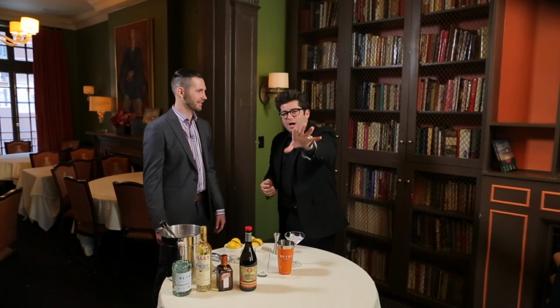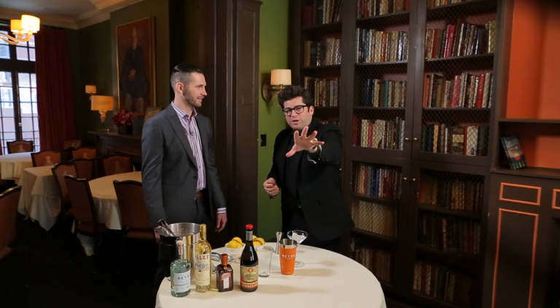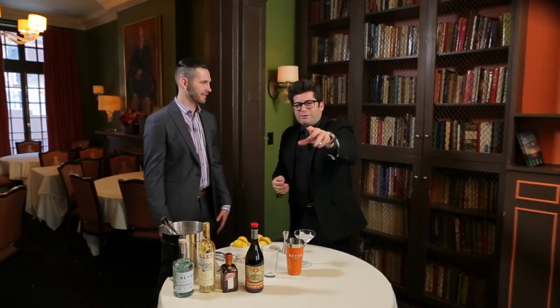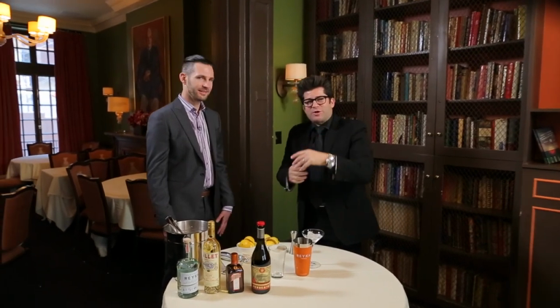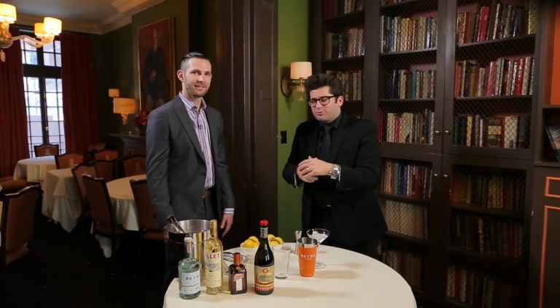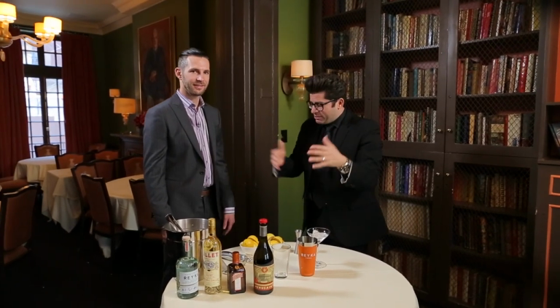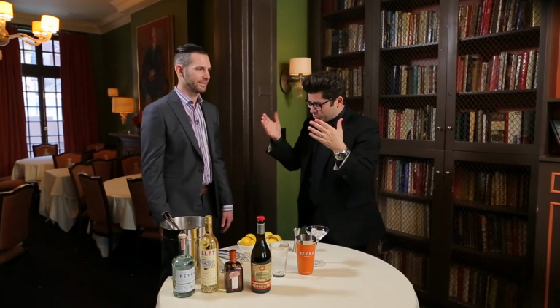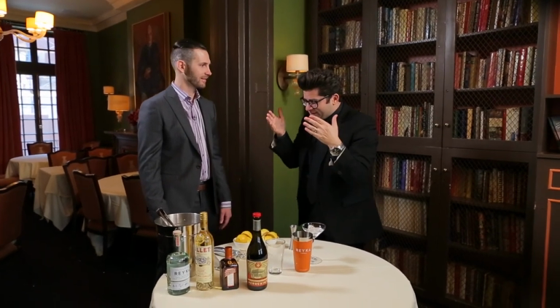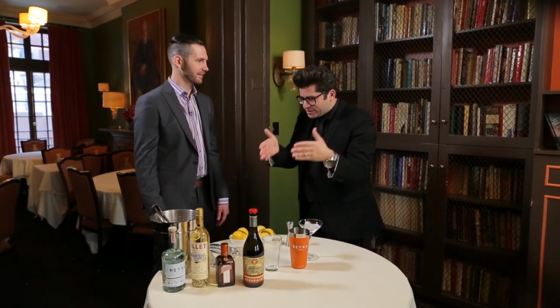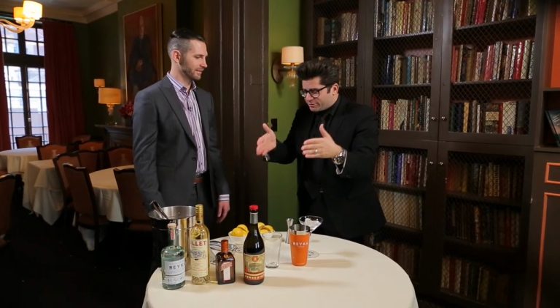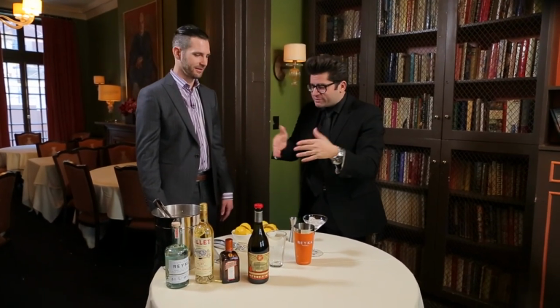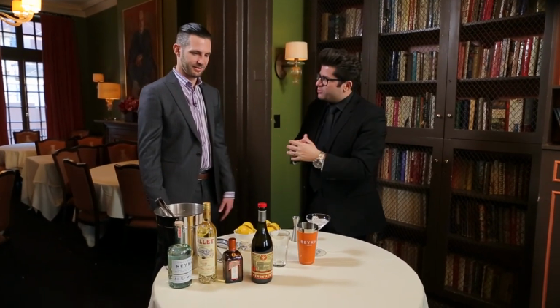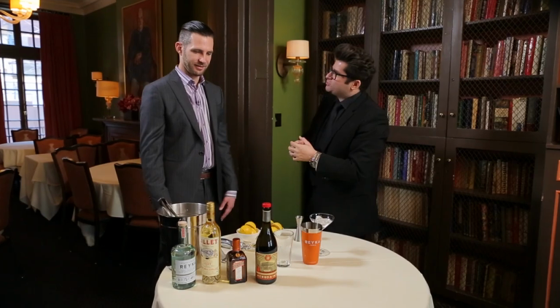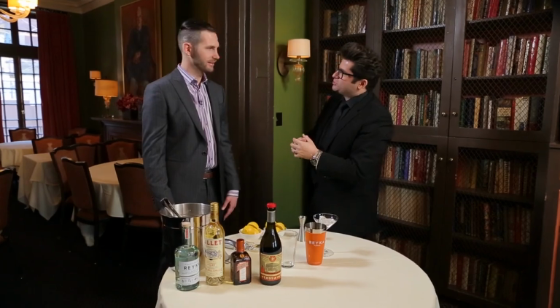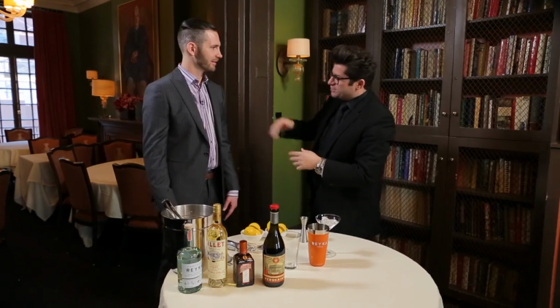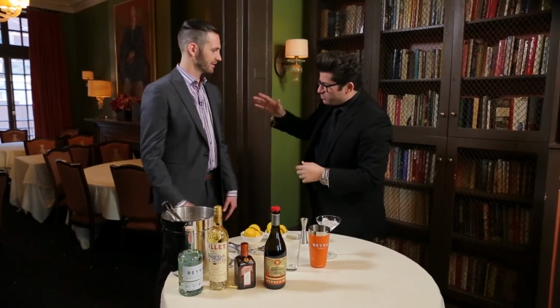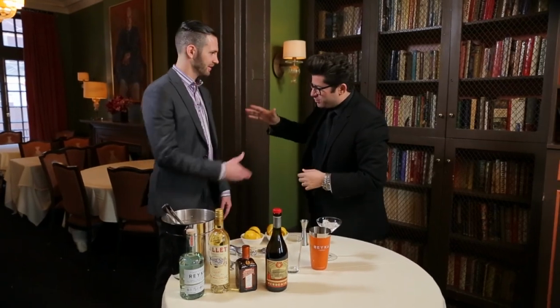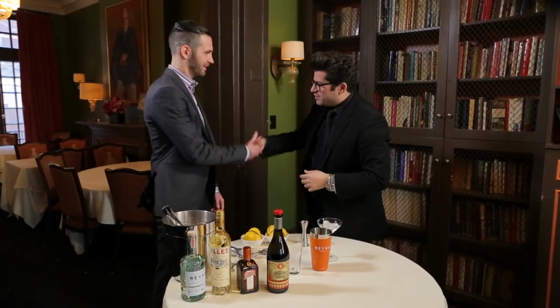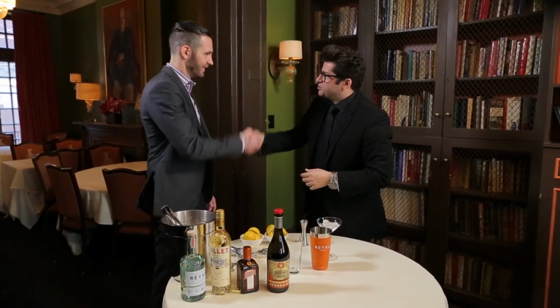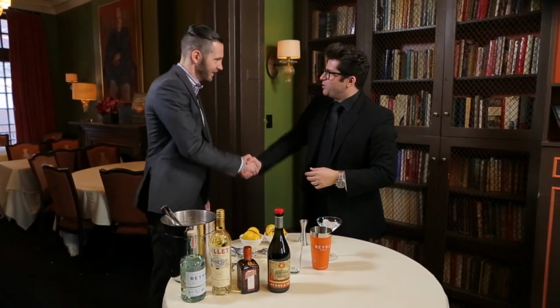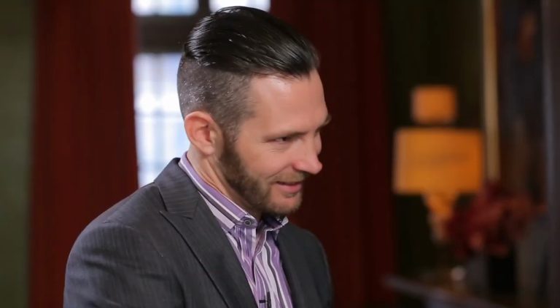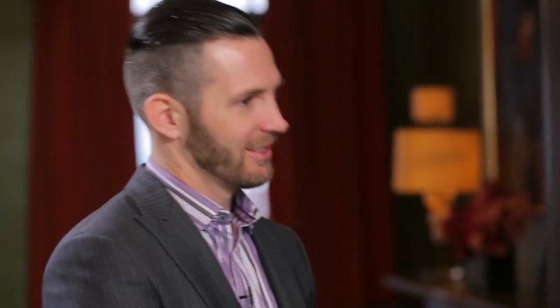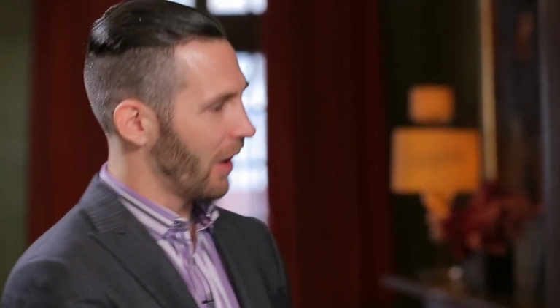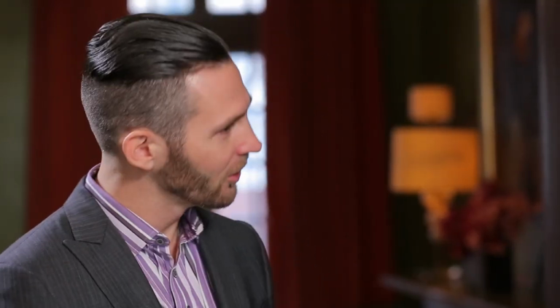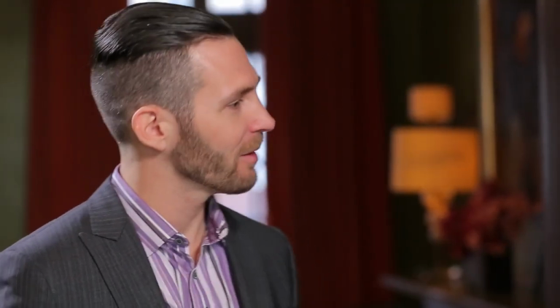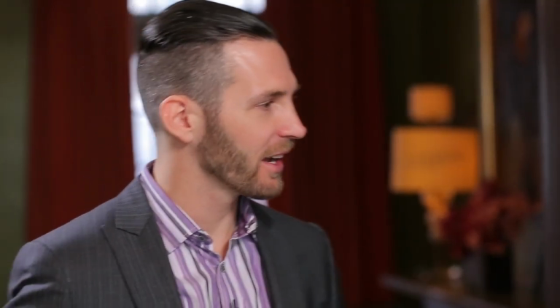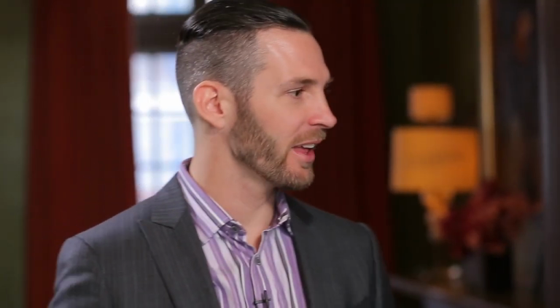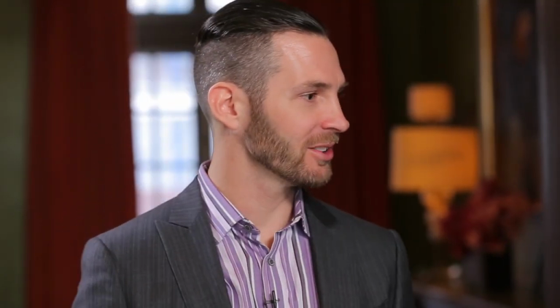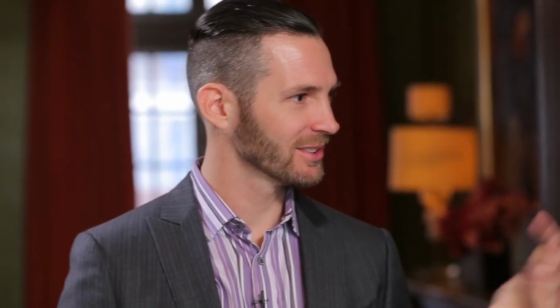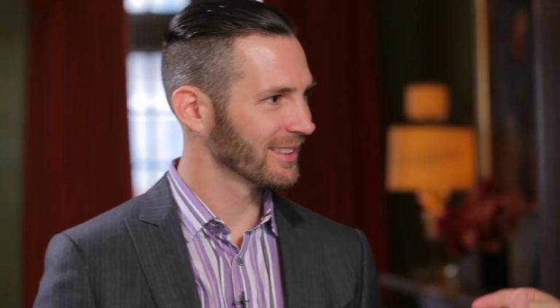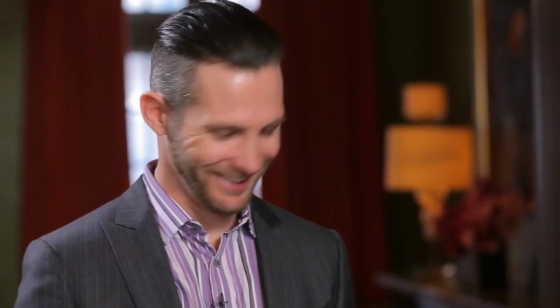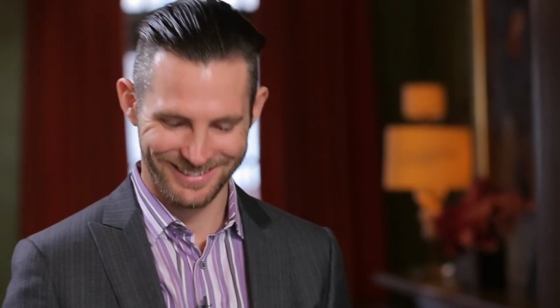I'm Billy Harris here, Hanging with Harris. We're in the legendary James Beard House in New York City. My good friend Shem — how are you, Shem? I'm good, I'm hanging with Harris. You are hanging with Harris.